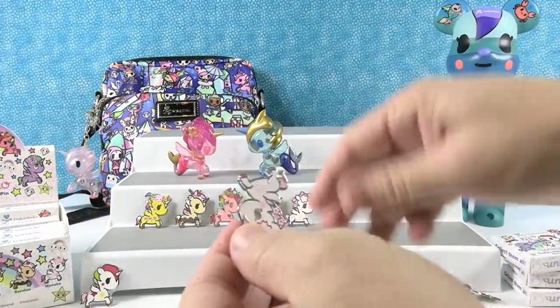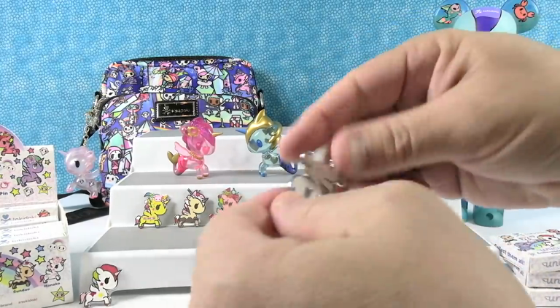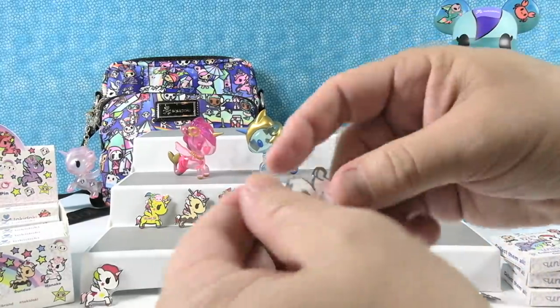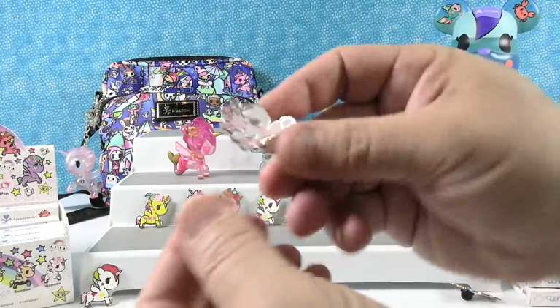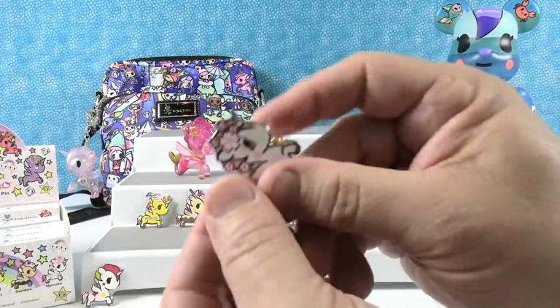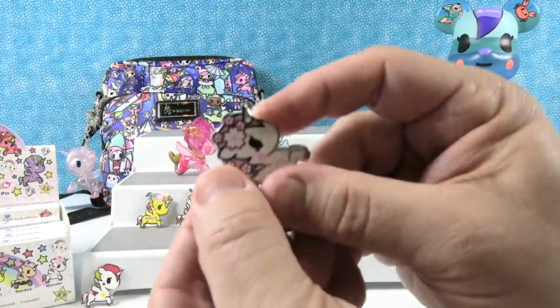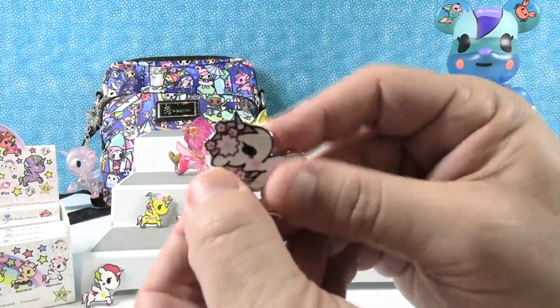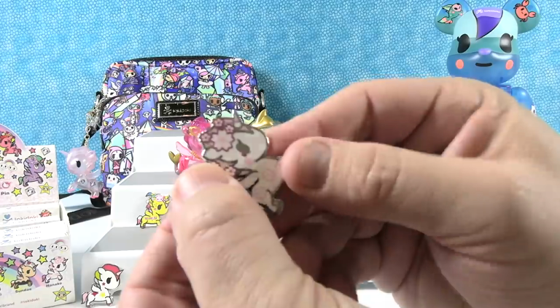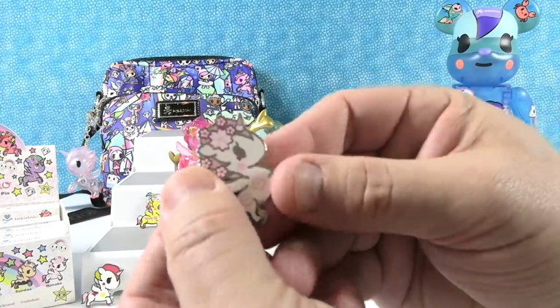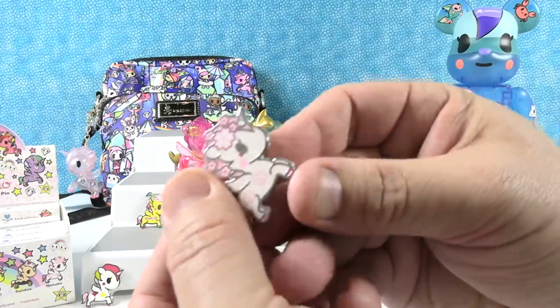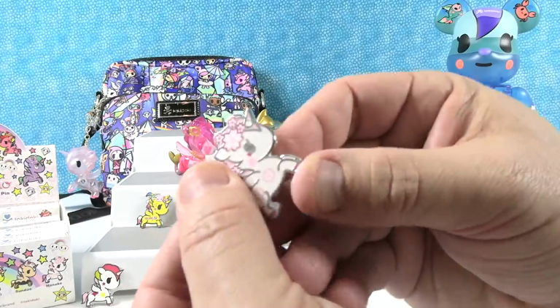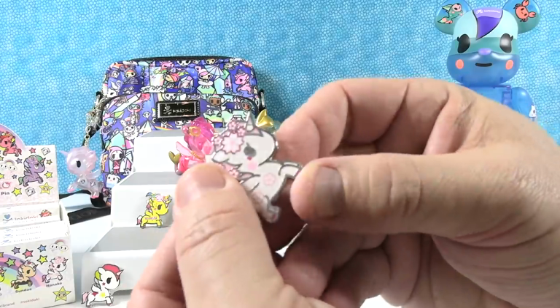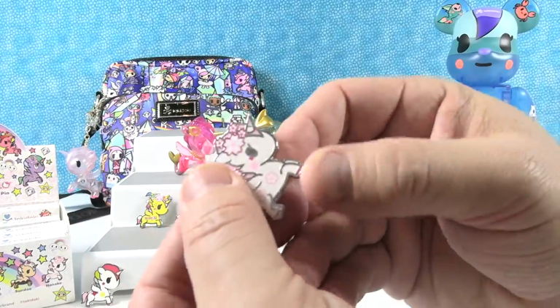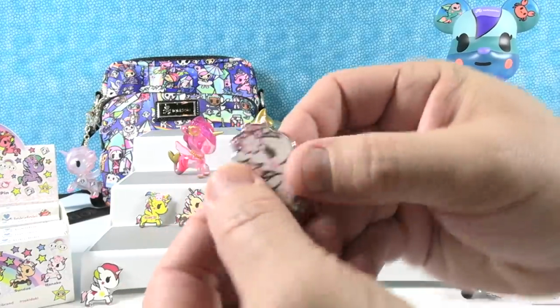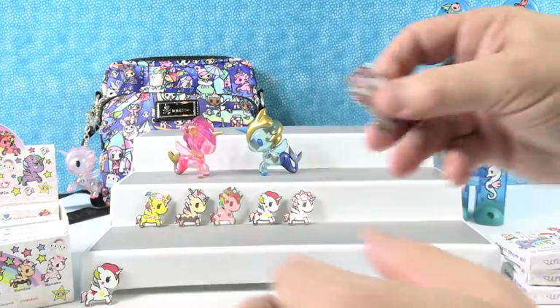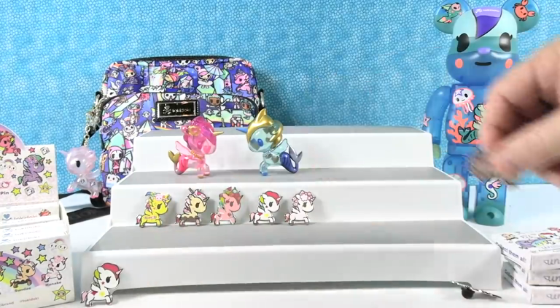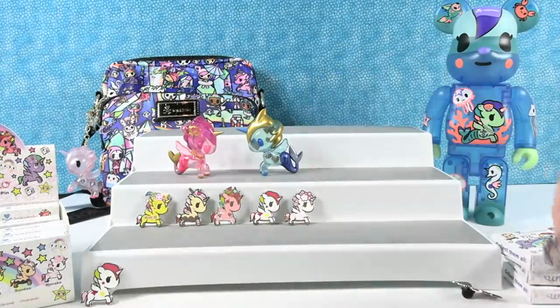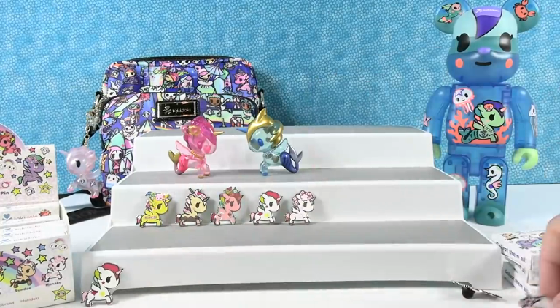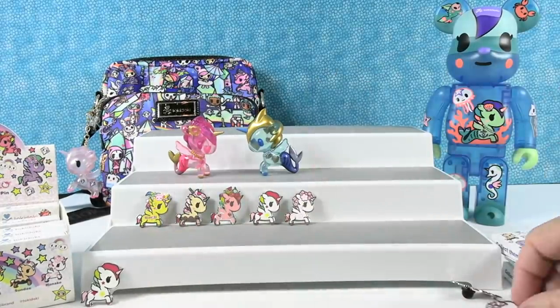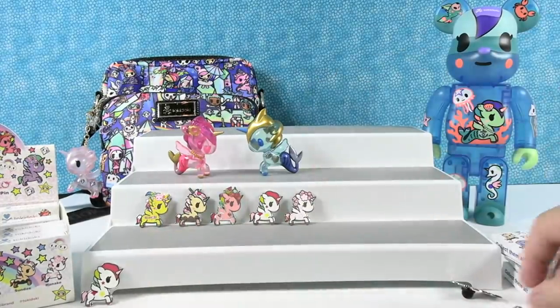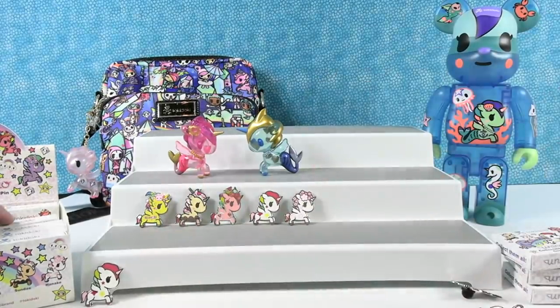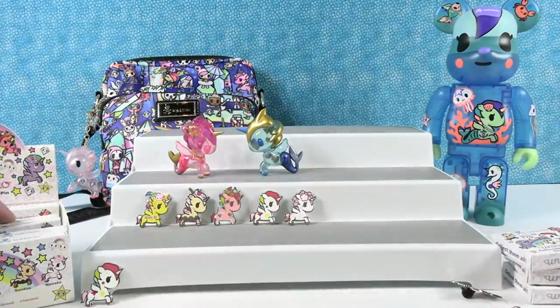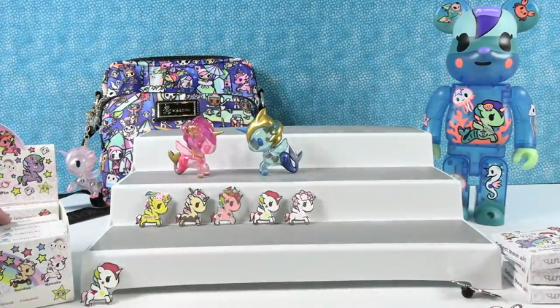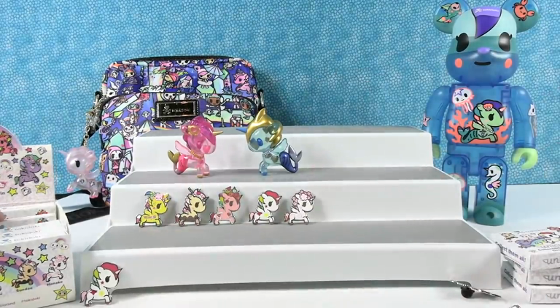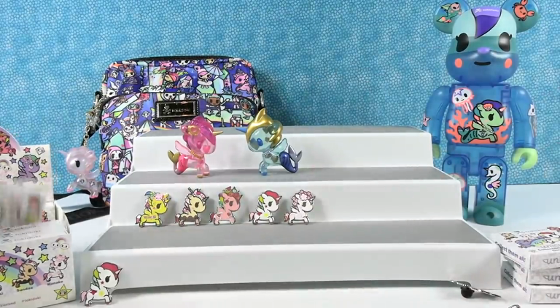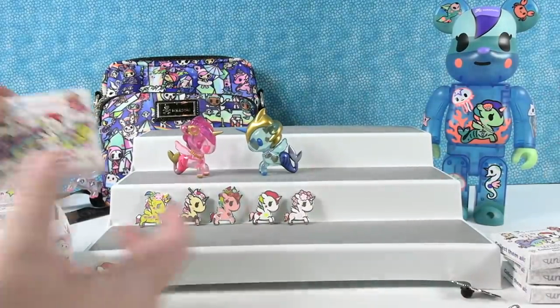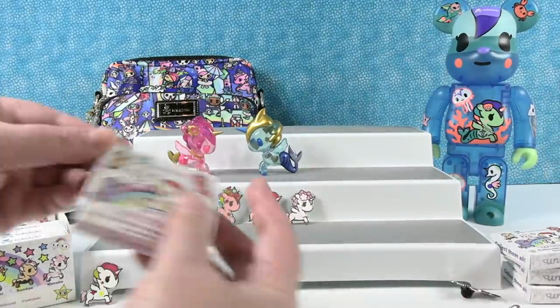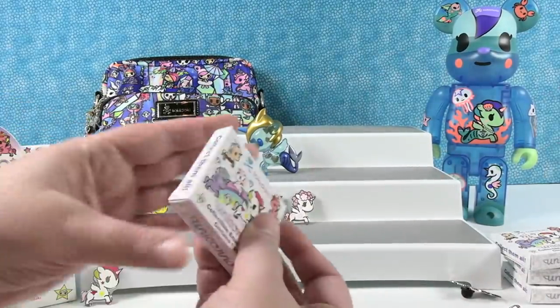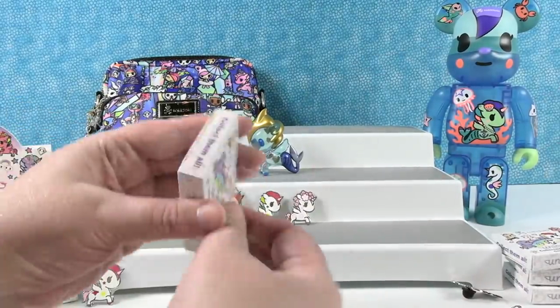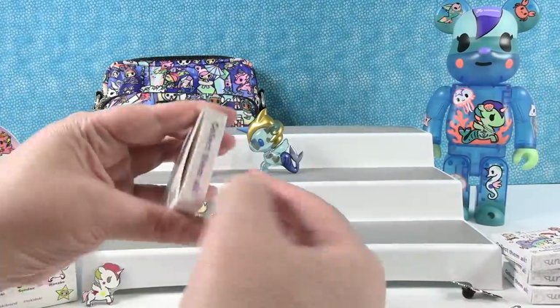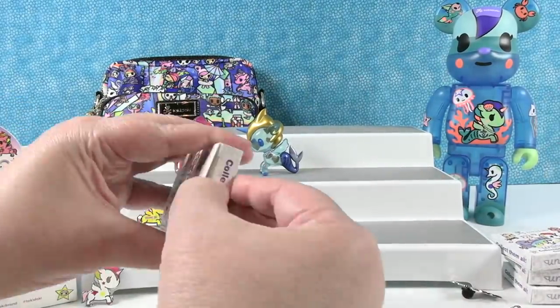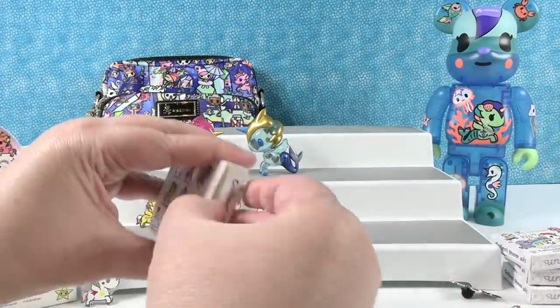Another Hanako — wow, you really like that one!